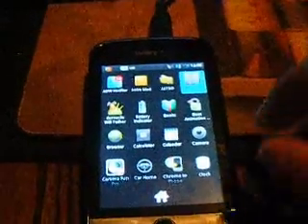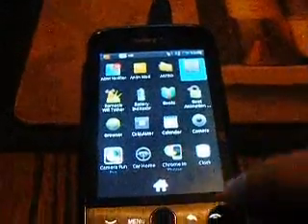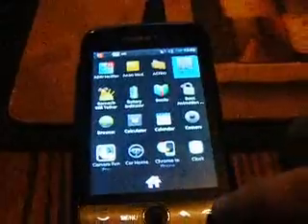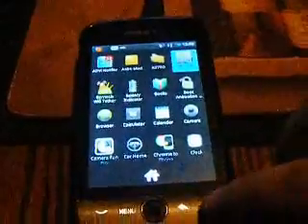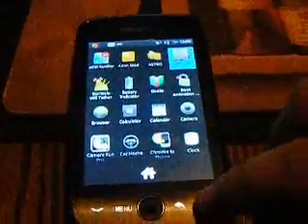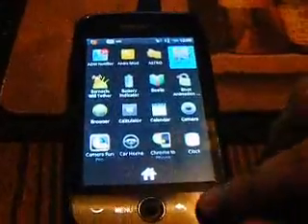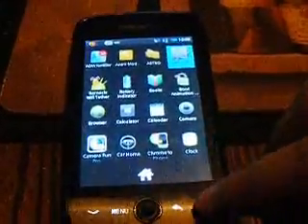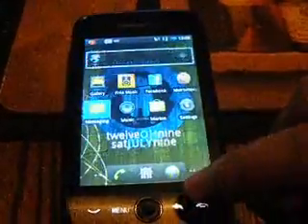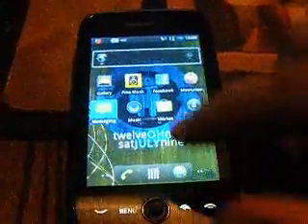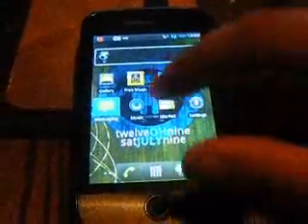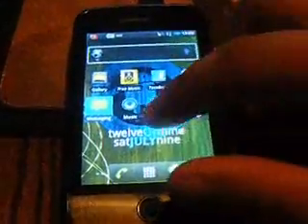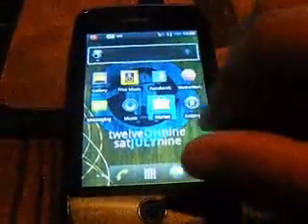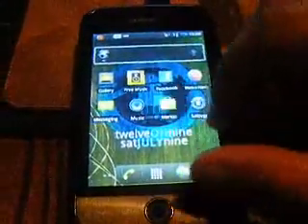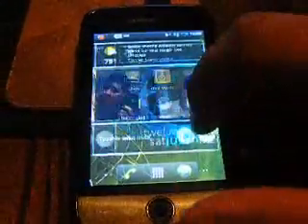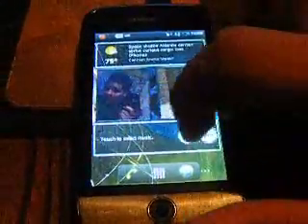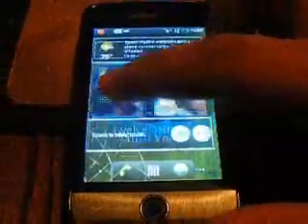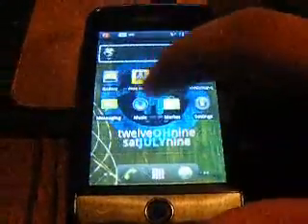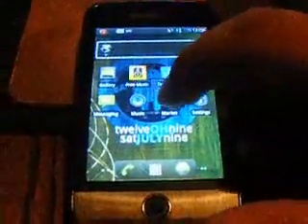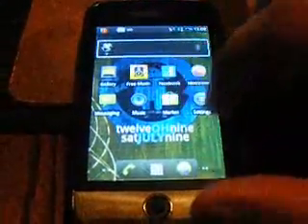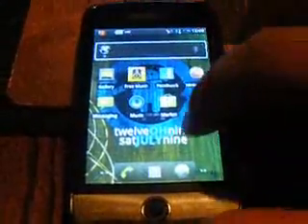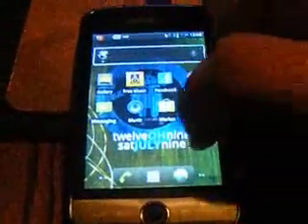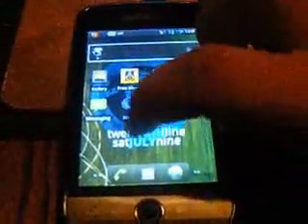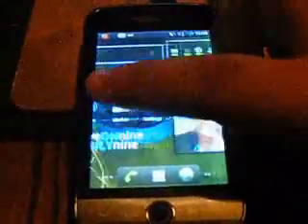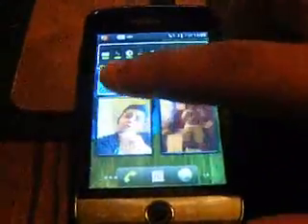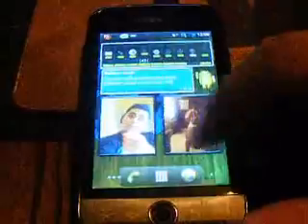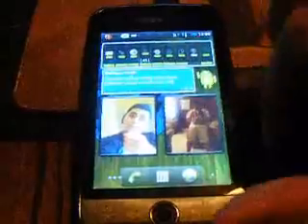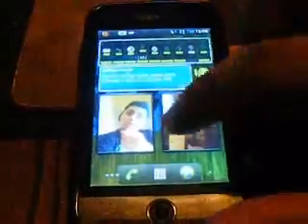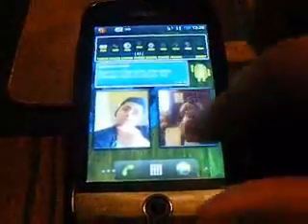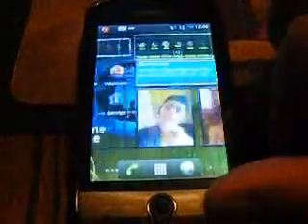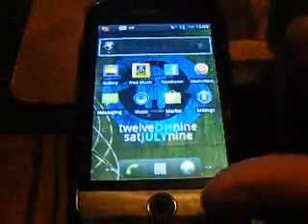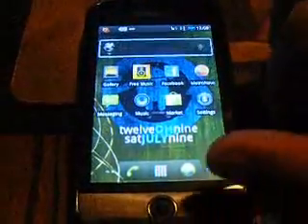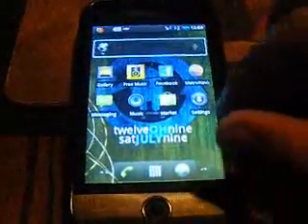Hello YouTube. Today I'm teaching you how to hack your Huawei Ascend M850, making it faster and better.